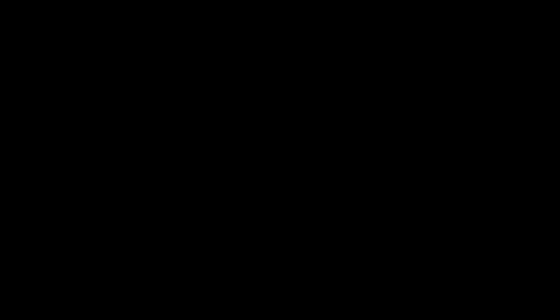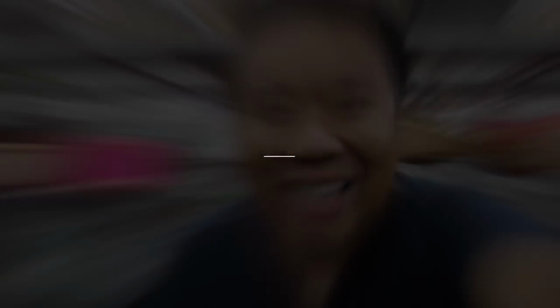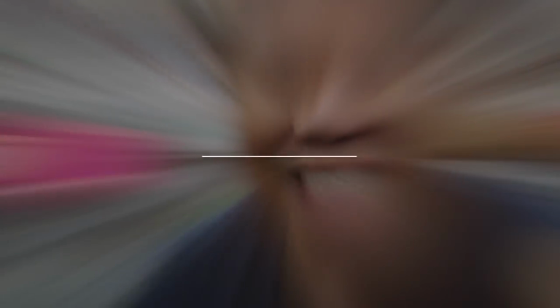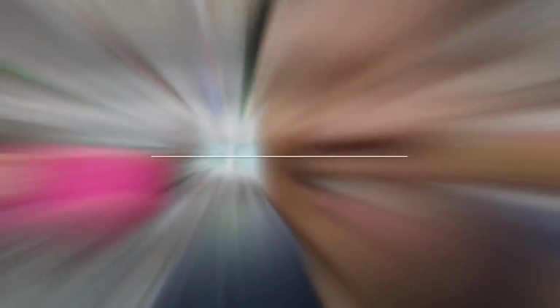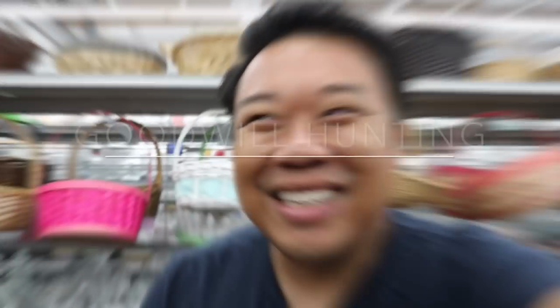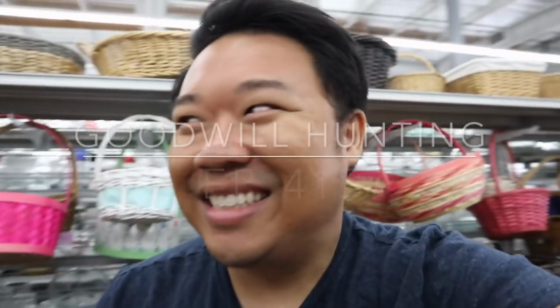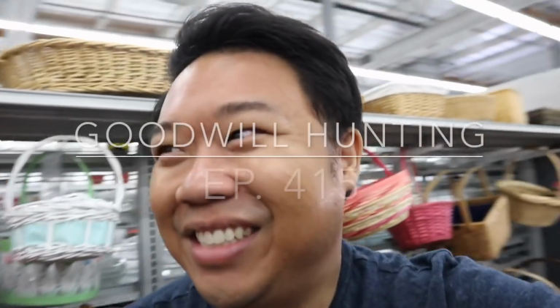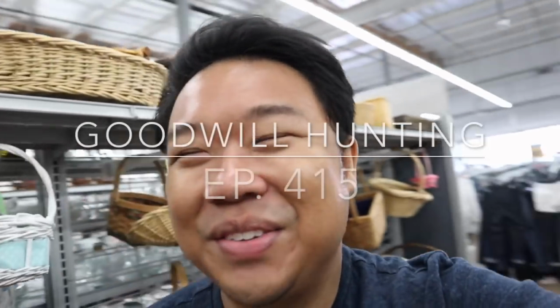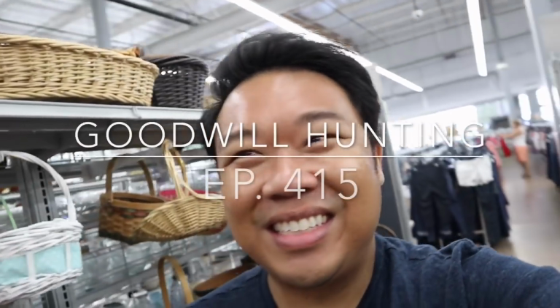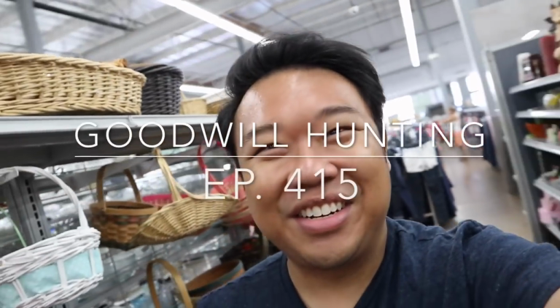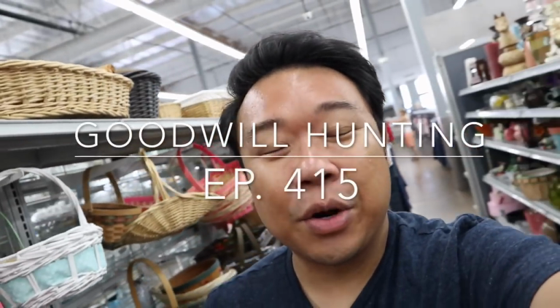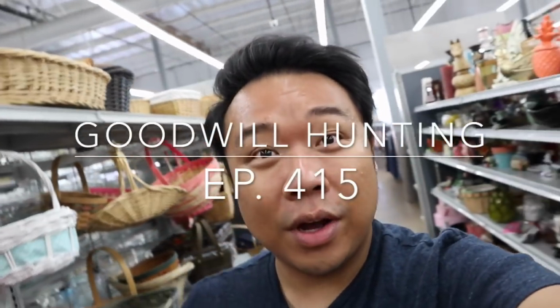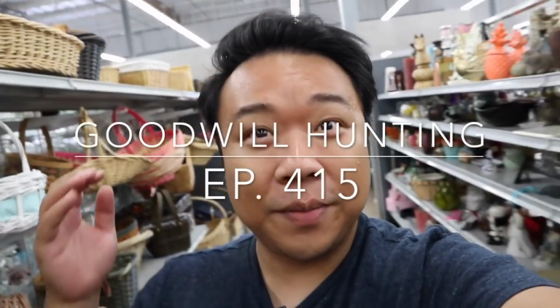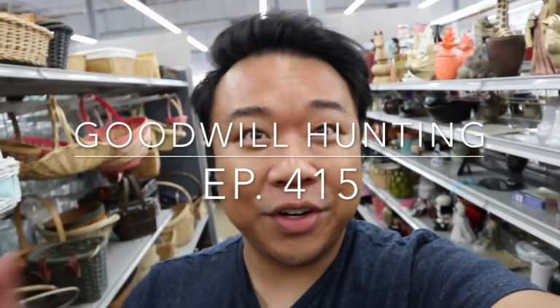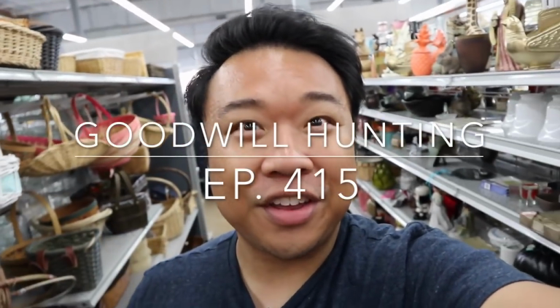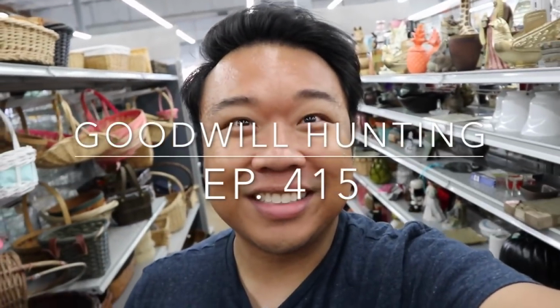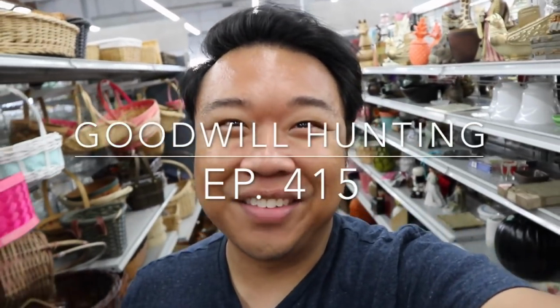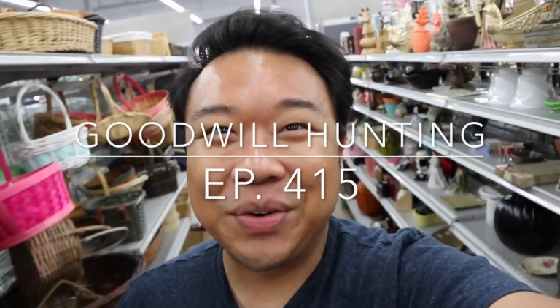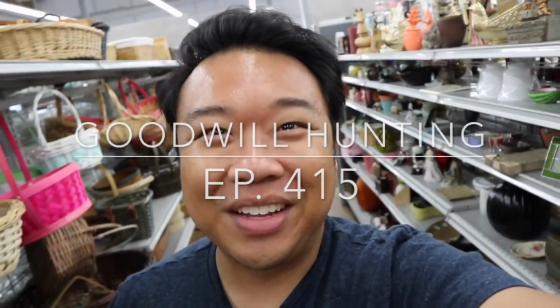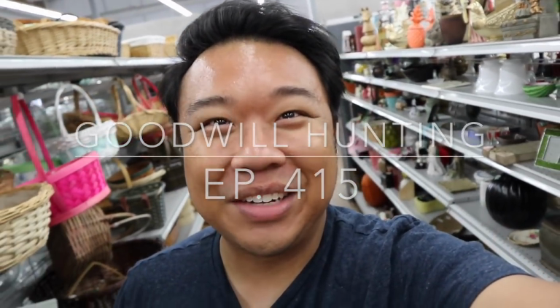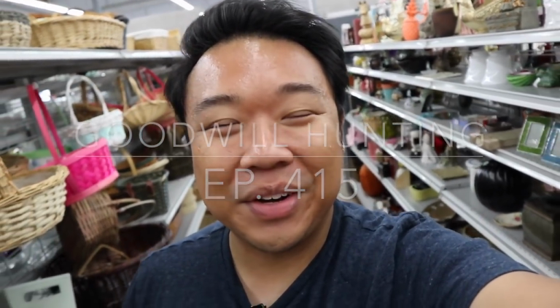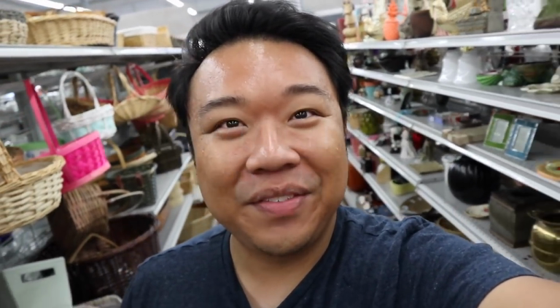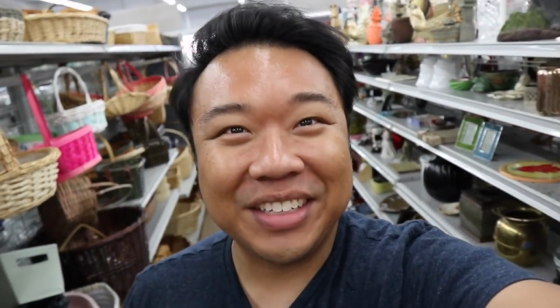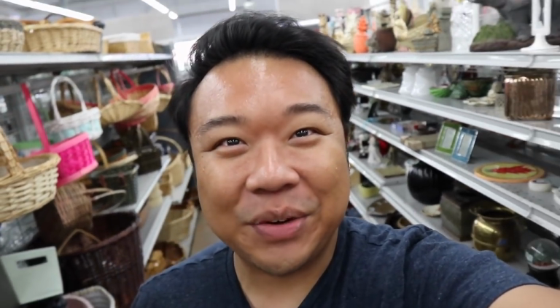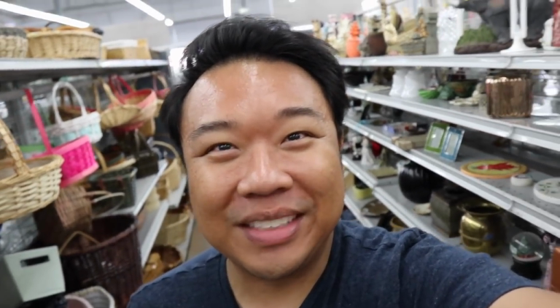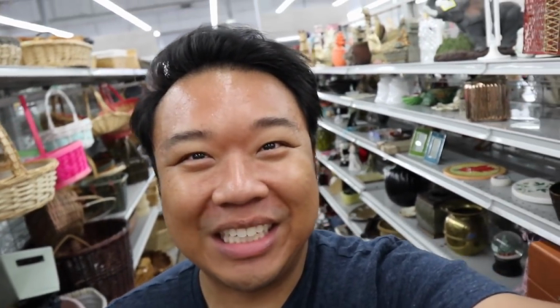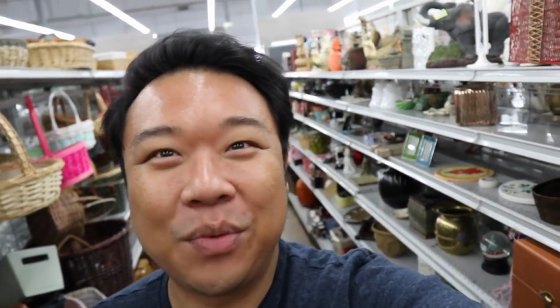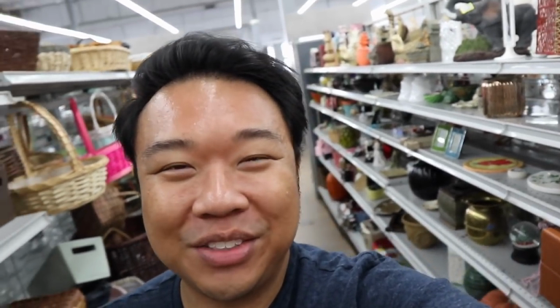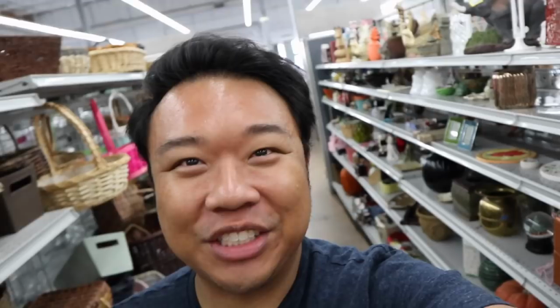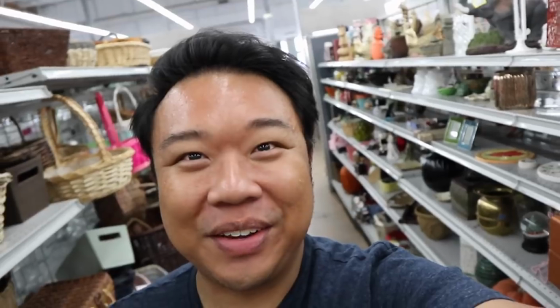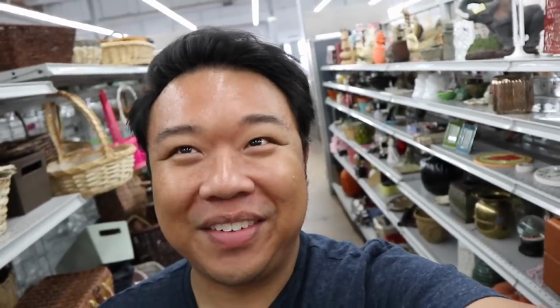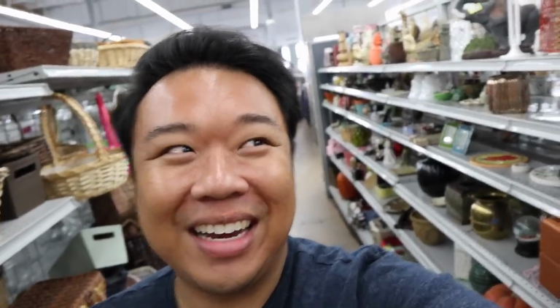Greetings and salutations to YouTube. It's Hadrian here. Welcome to another edition of Goodwill Hunting, where we go to various Goodwills and see what treasures we can find.